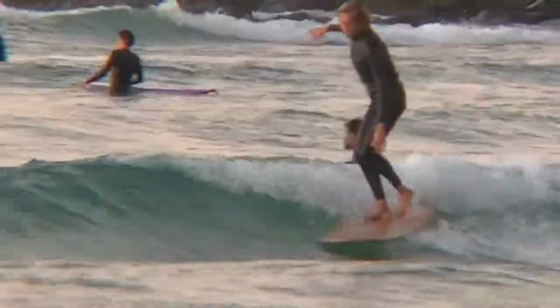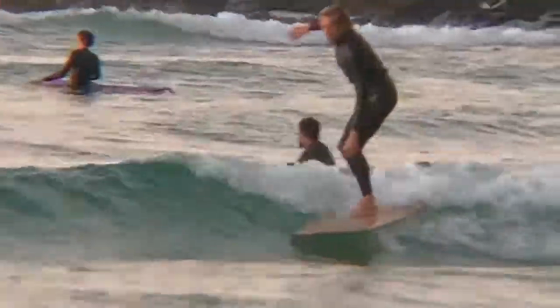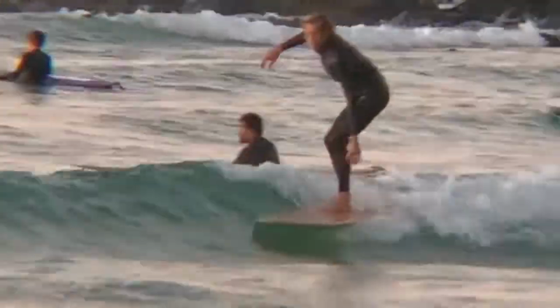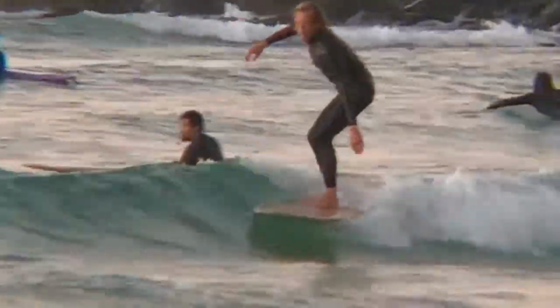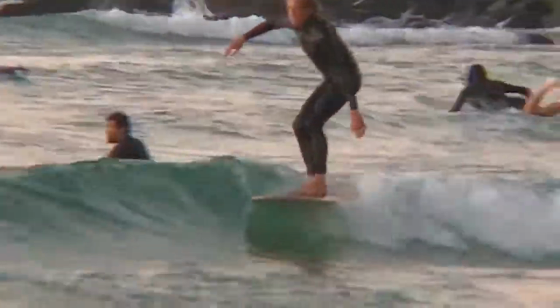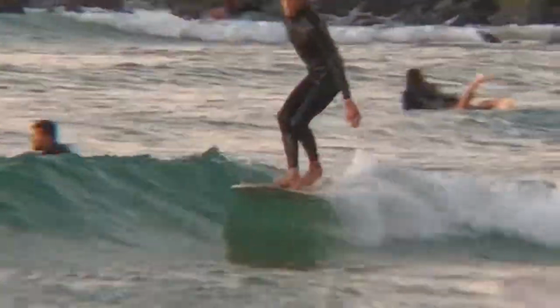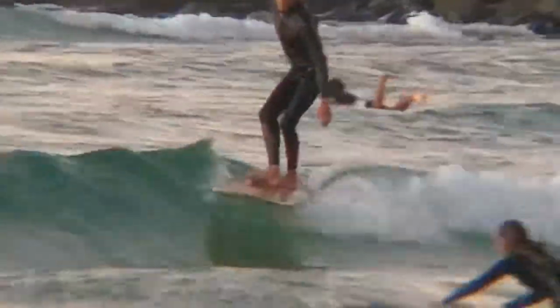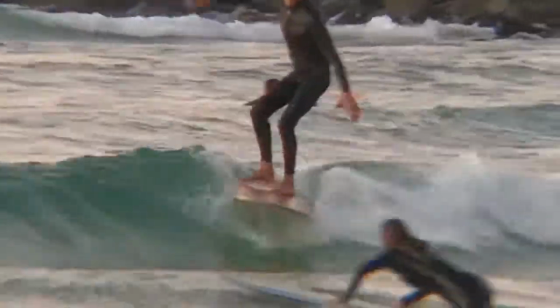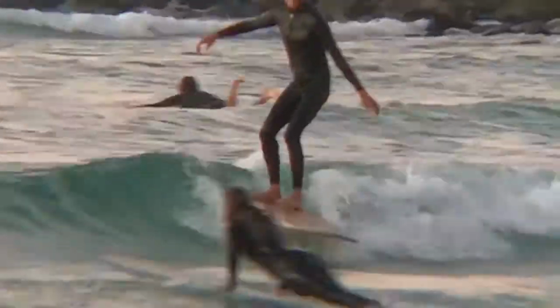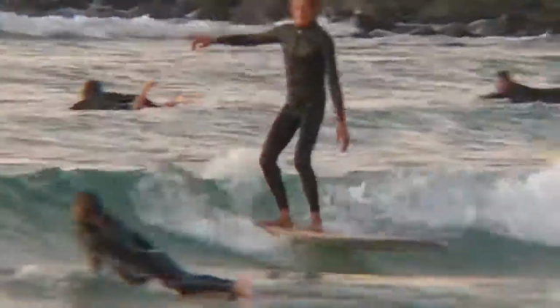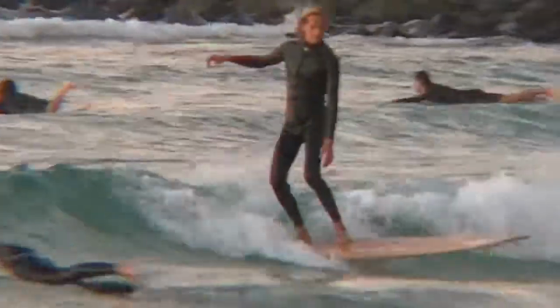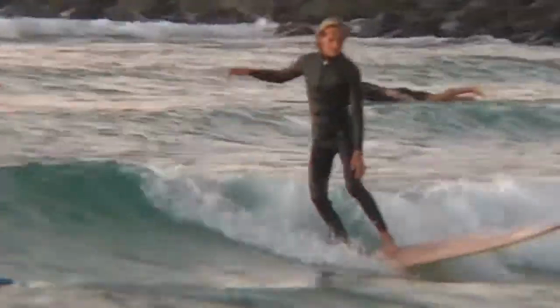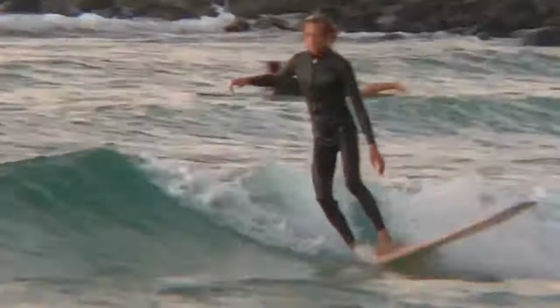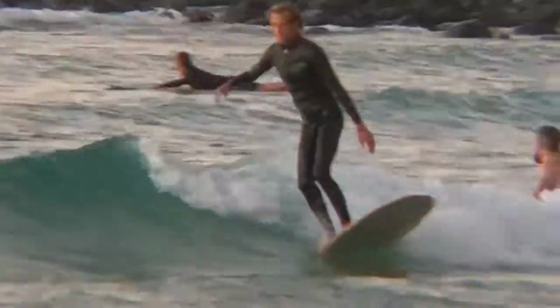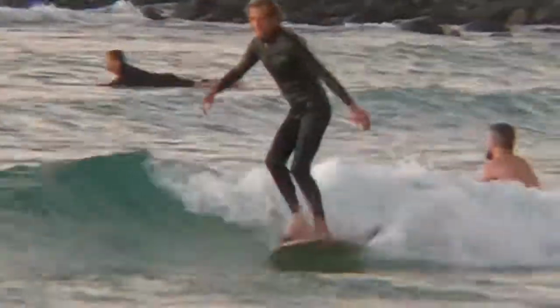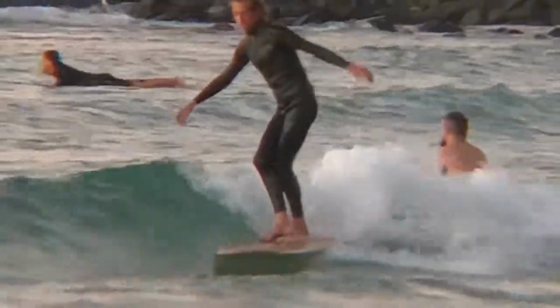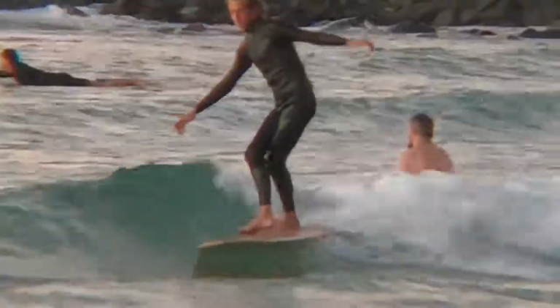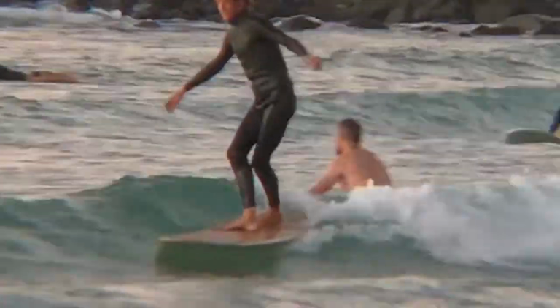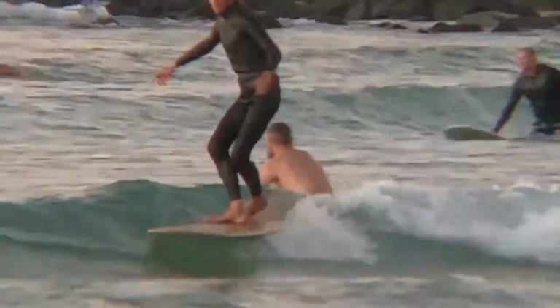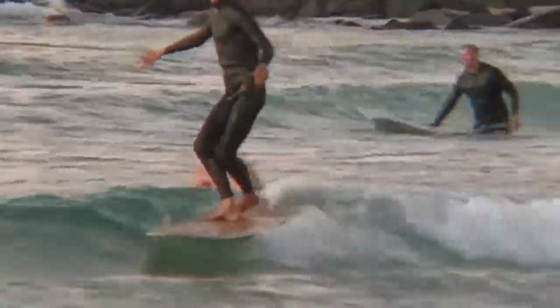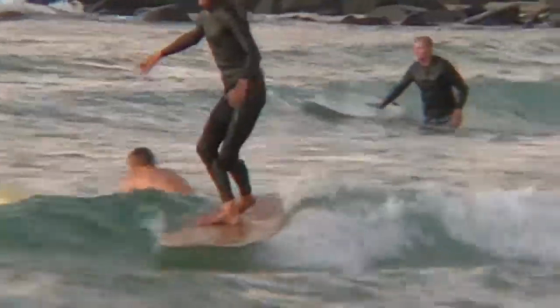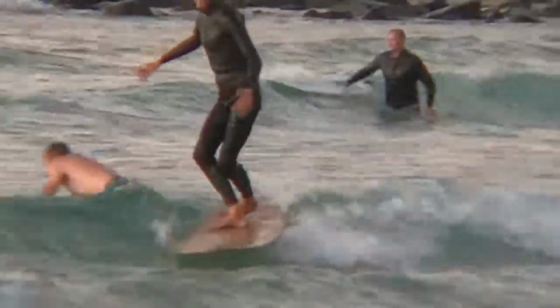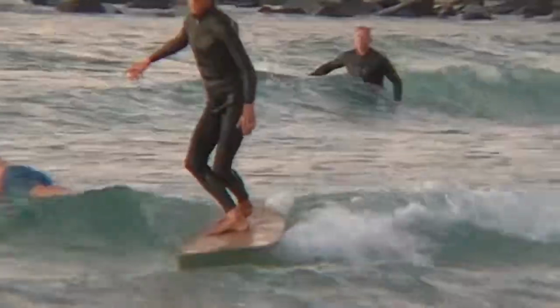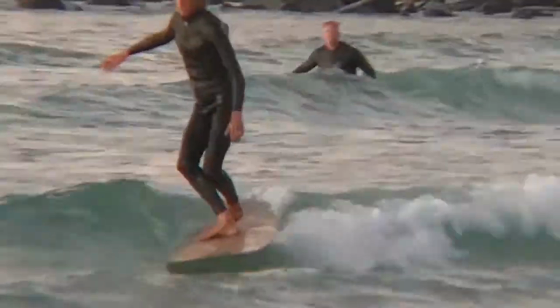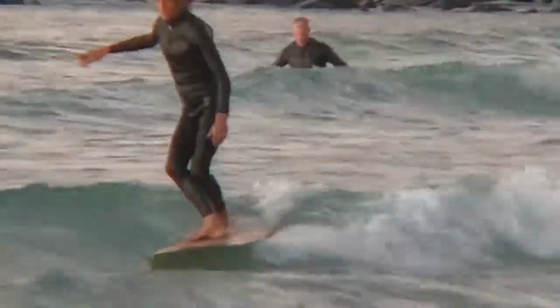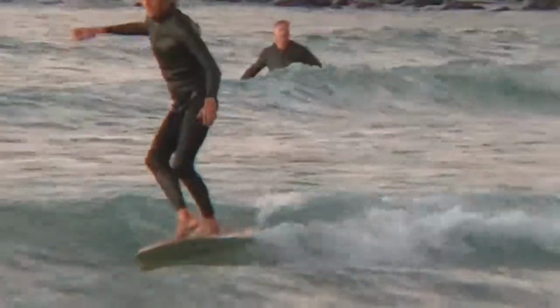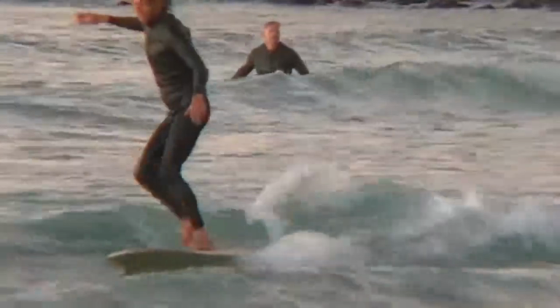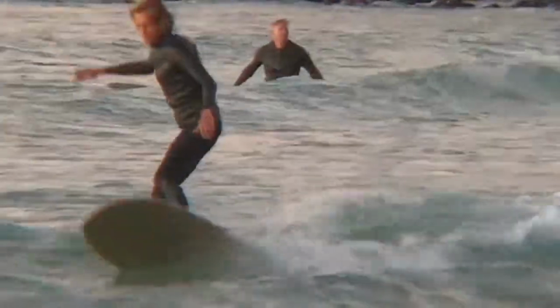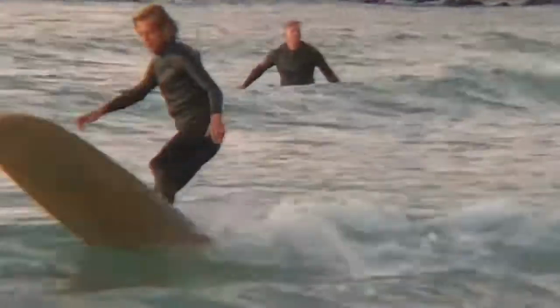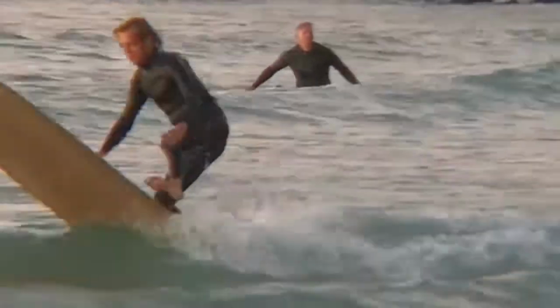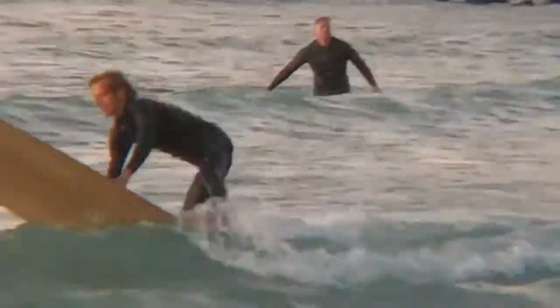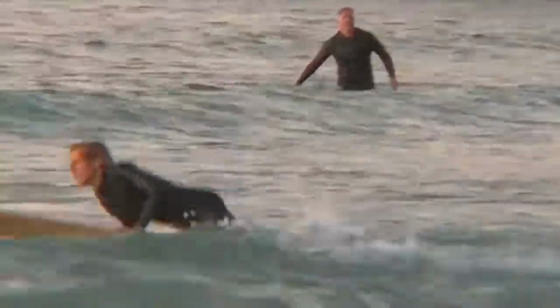These are really, really small waves, and Joe makes it look really, really fun. Thank you, Joe Harding.